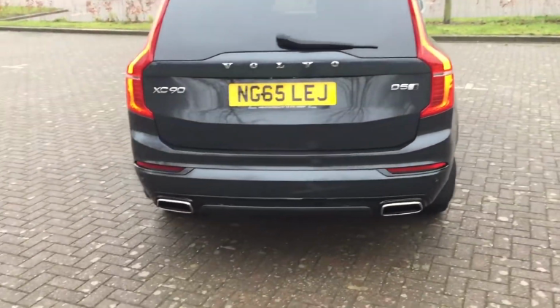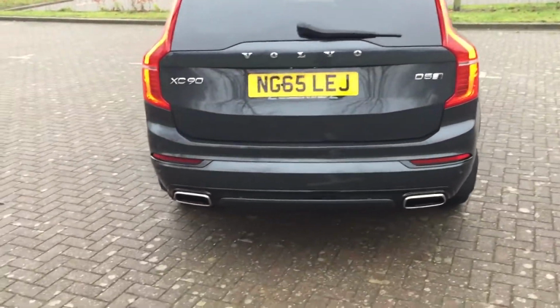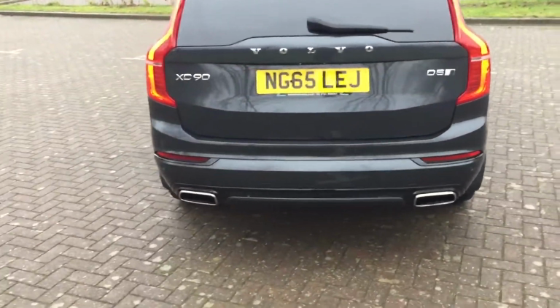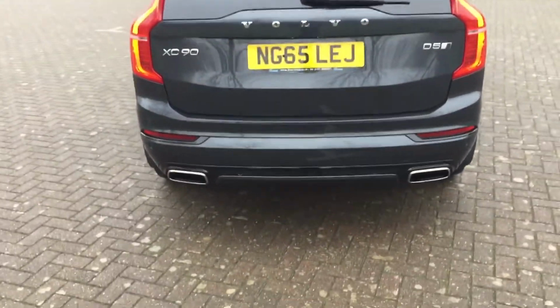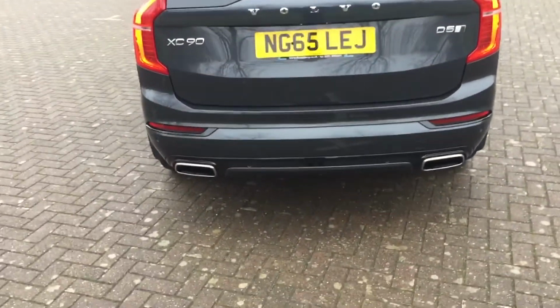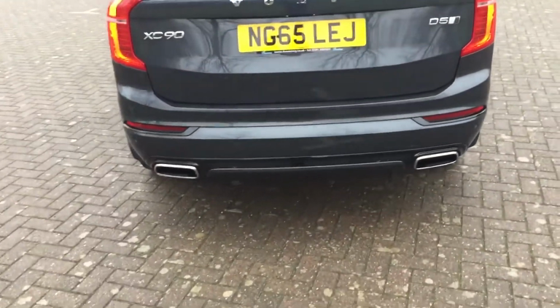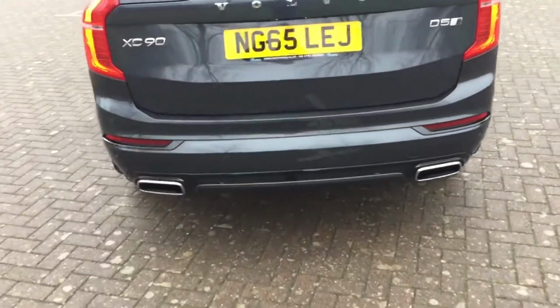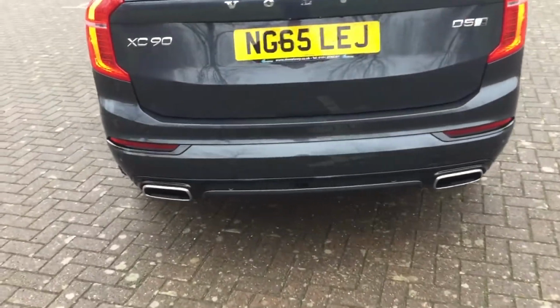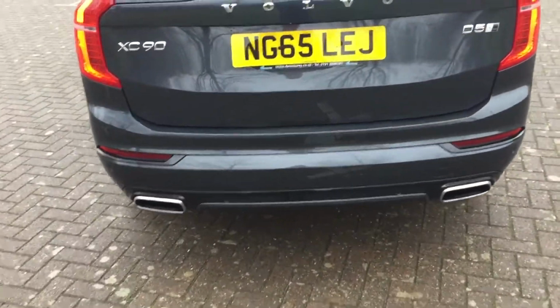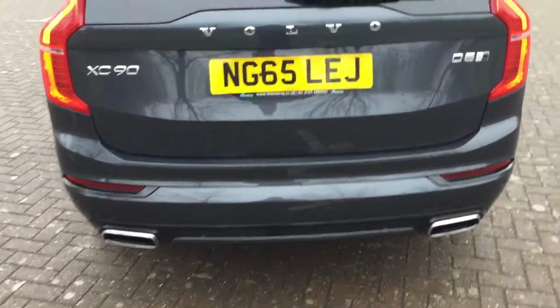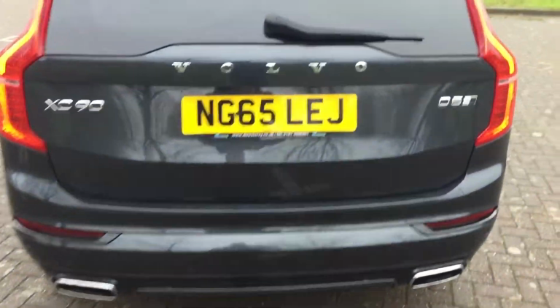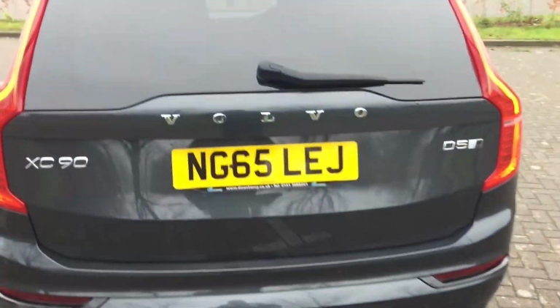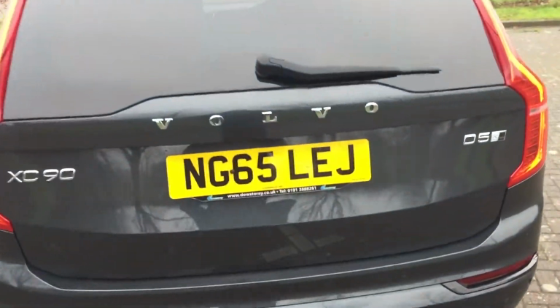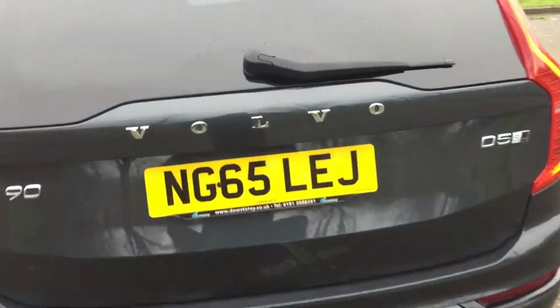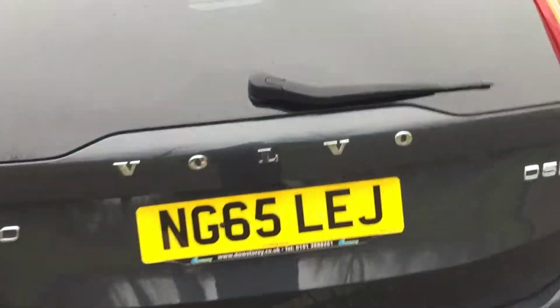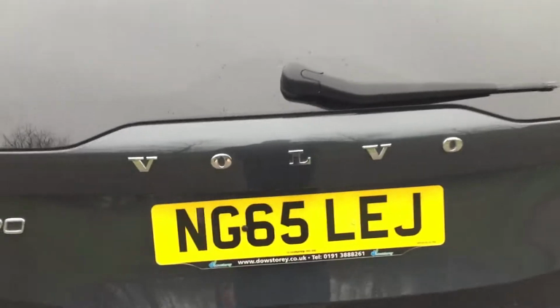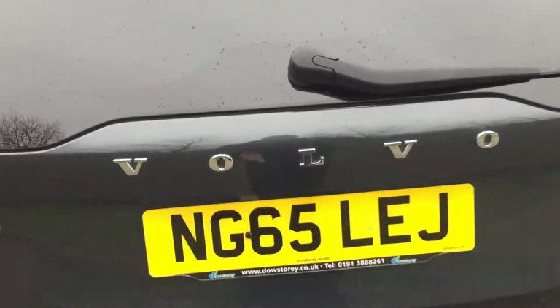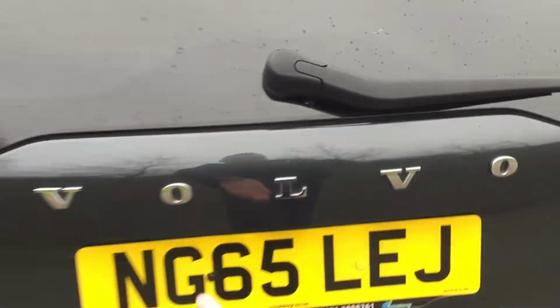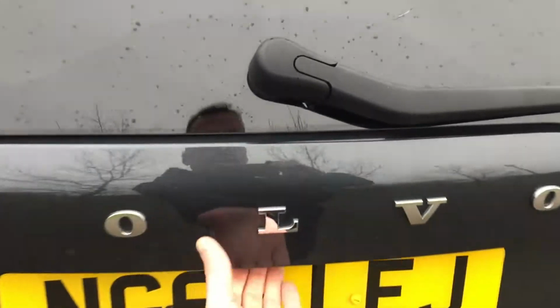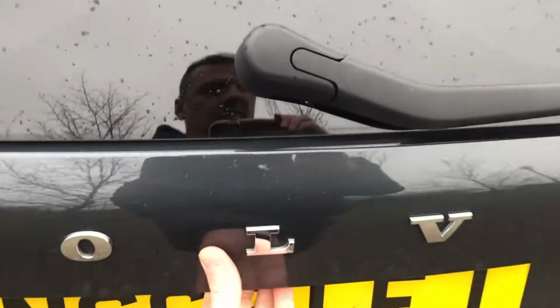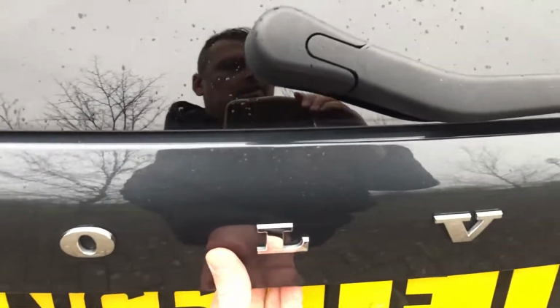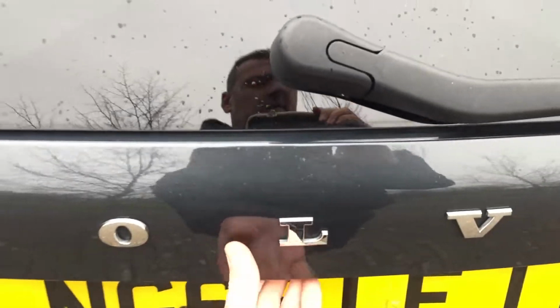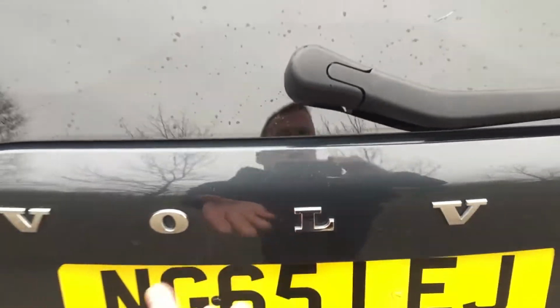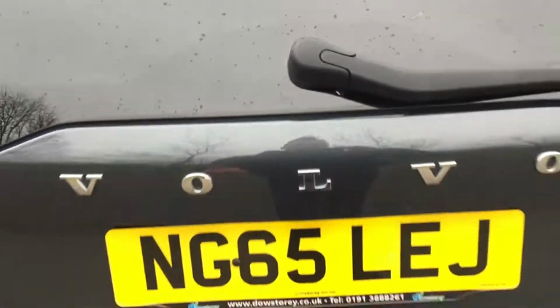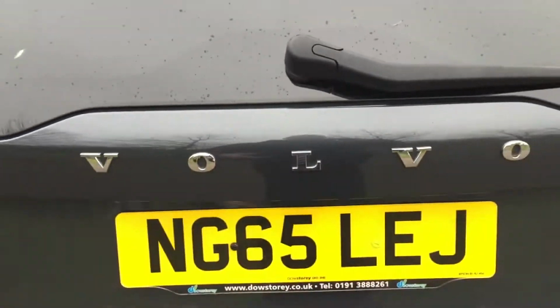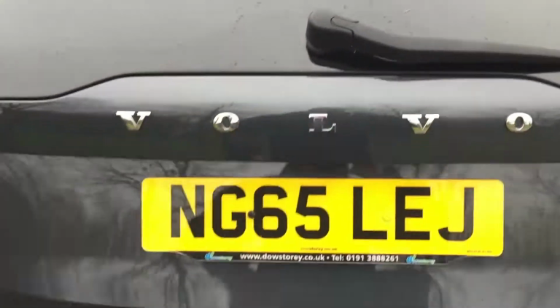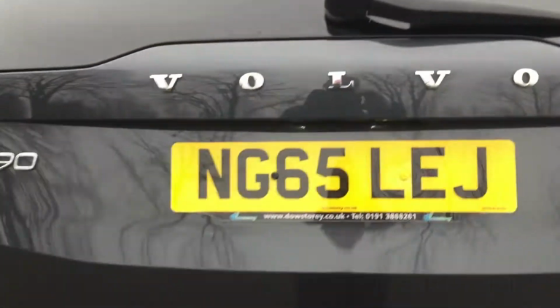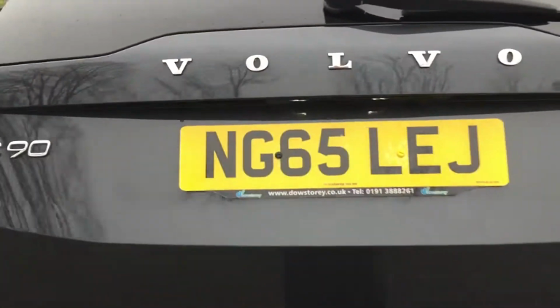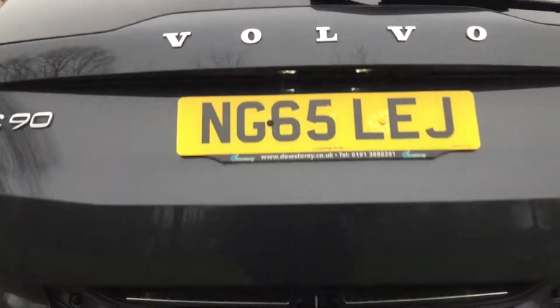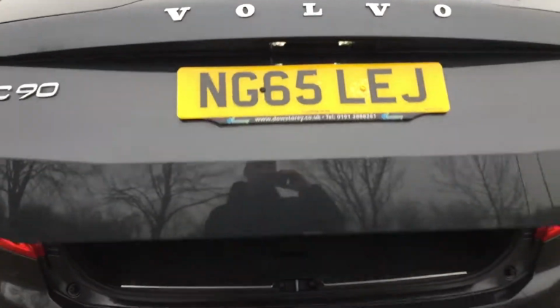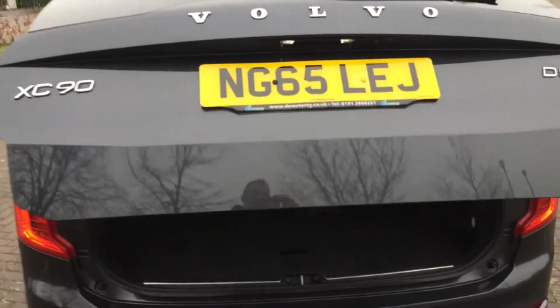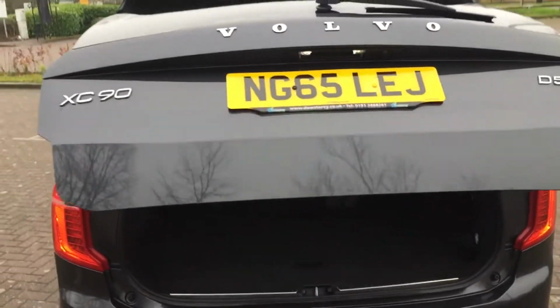It's got rear parking sensors, a rear camera as well, and an electronic tailgate.